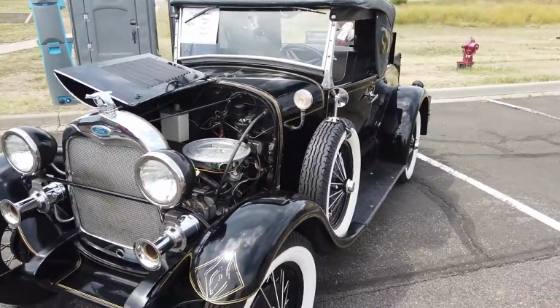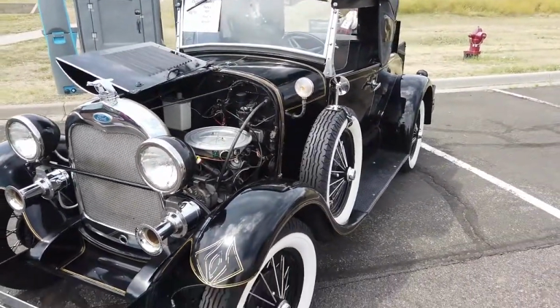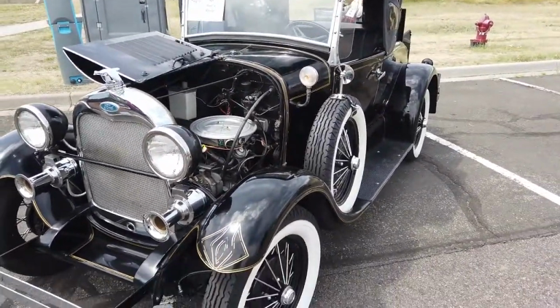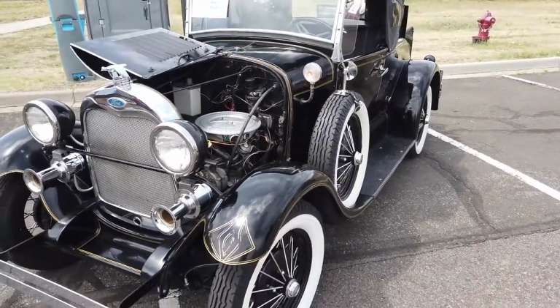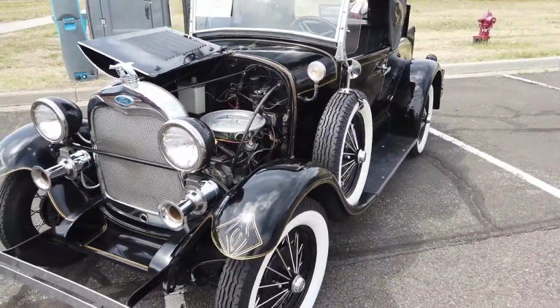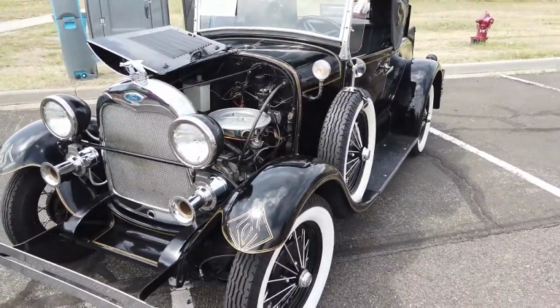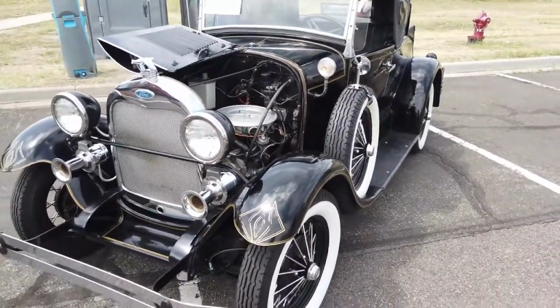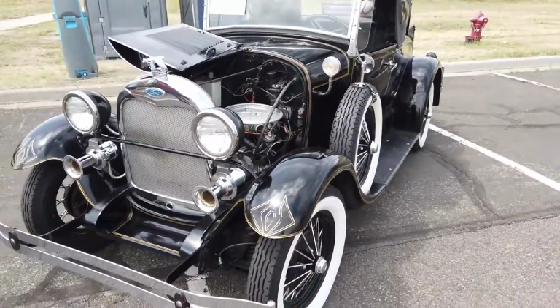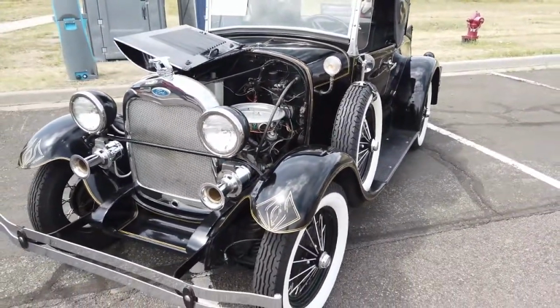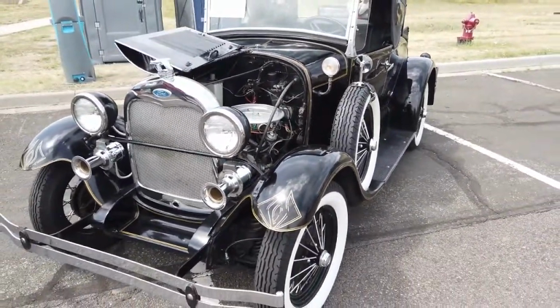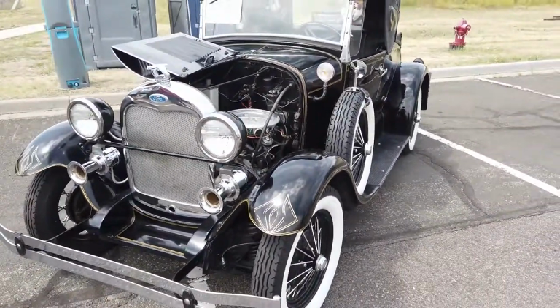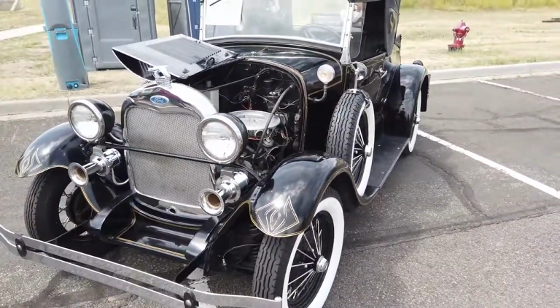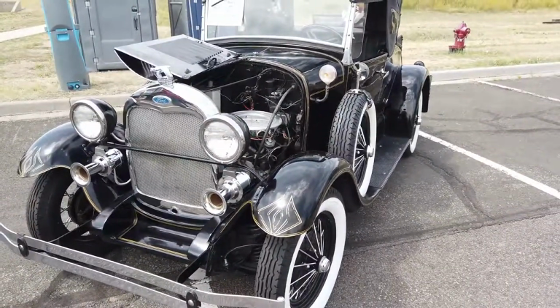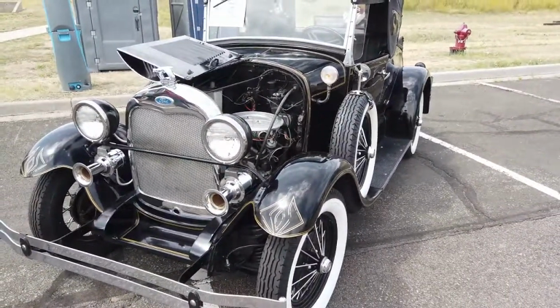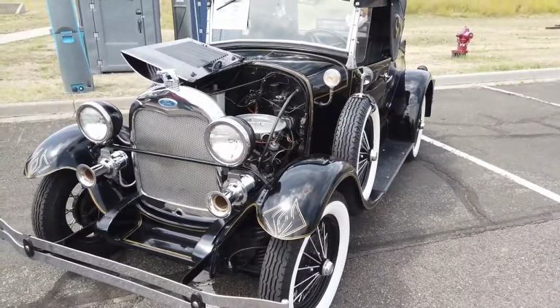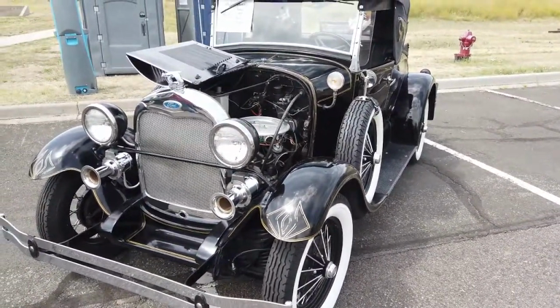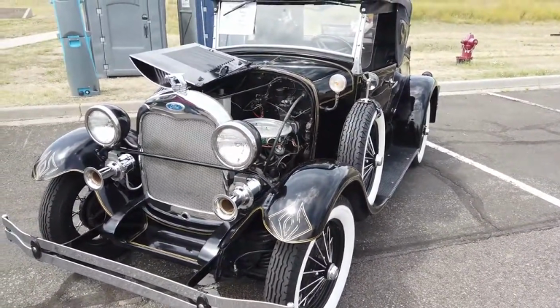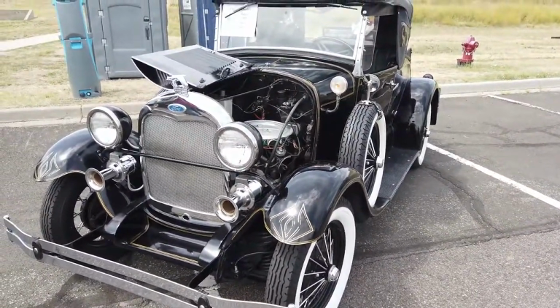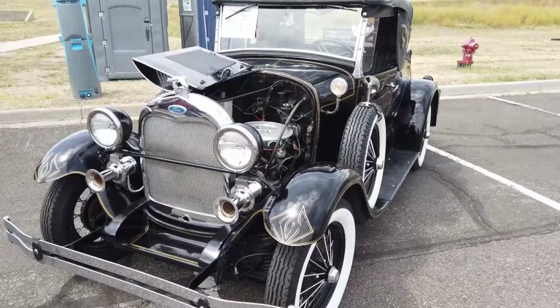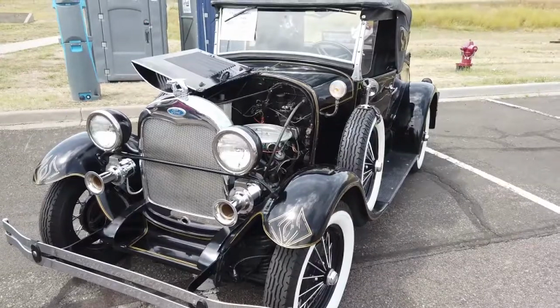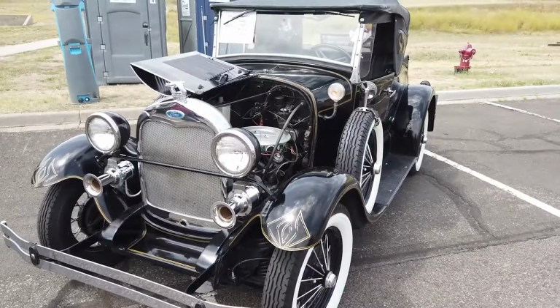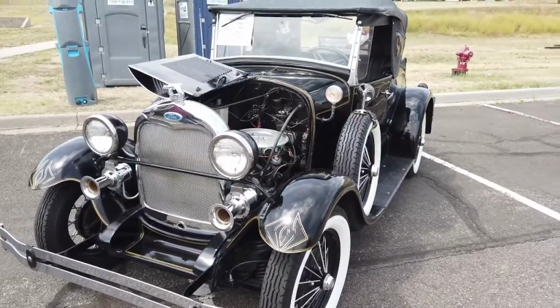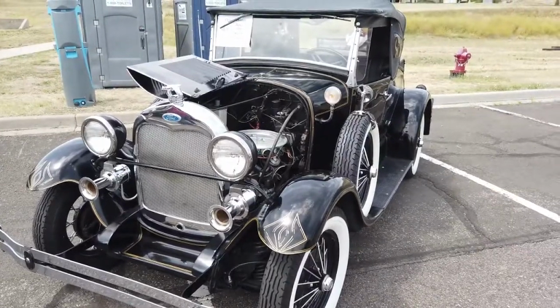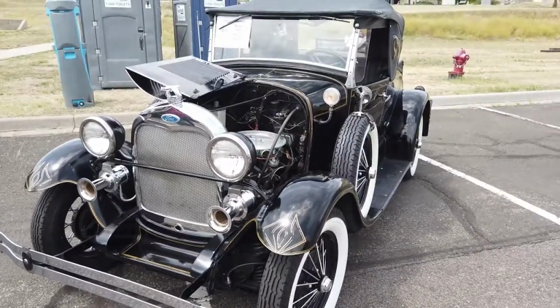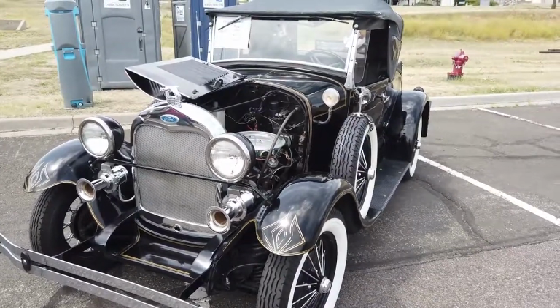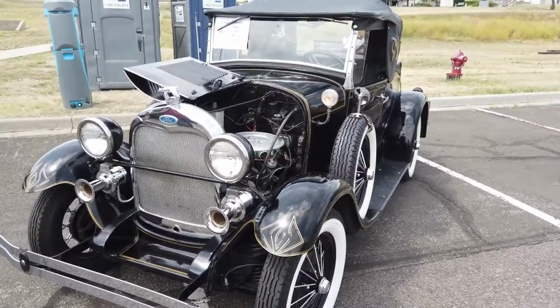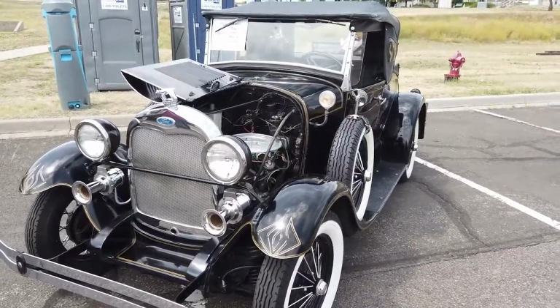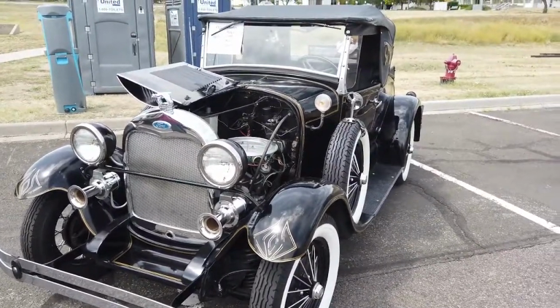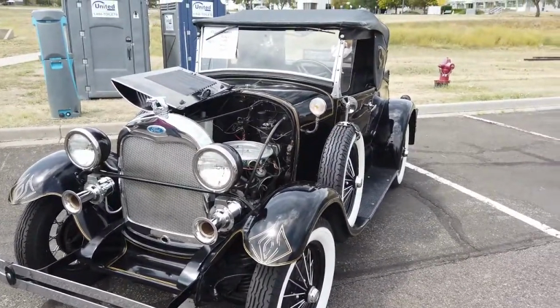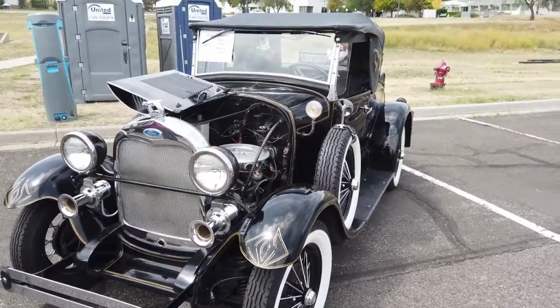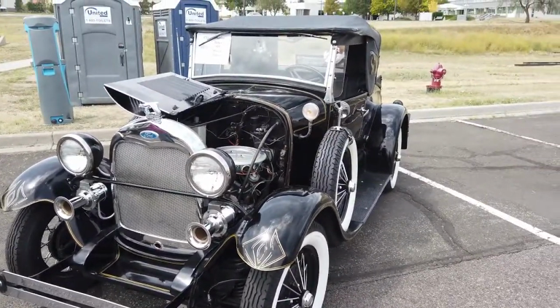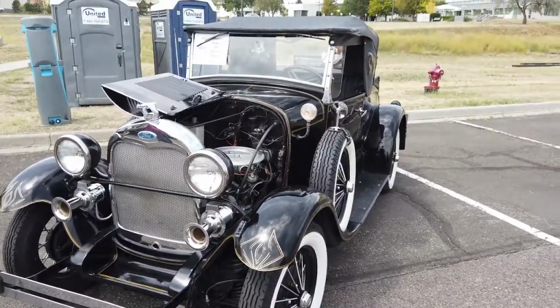Here we are looking at a Model A with a rumble seat.